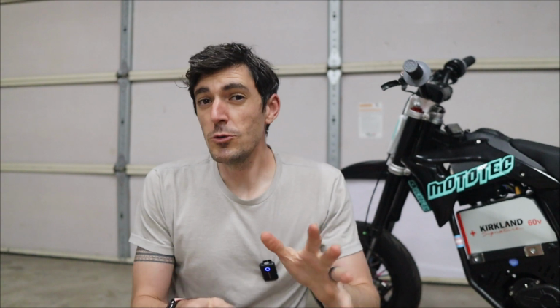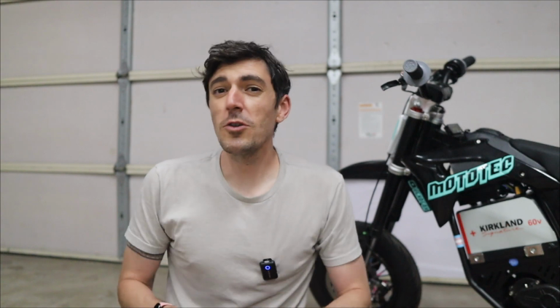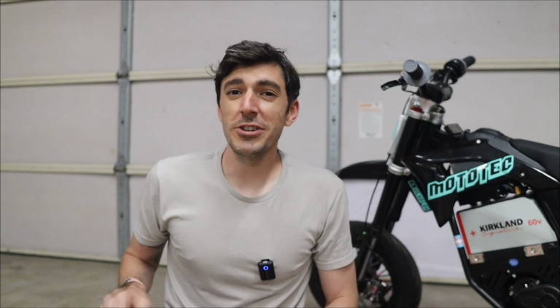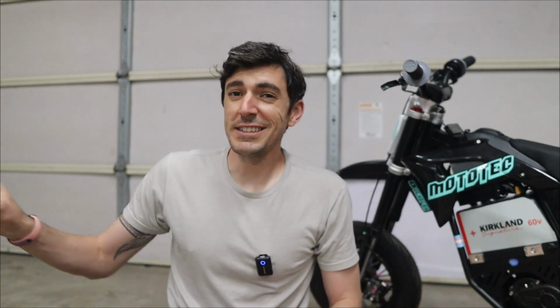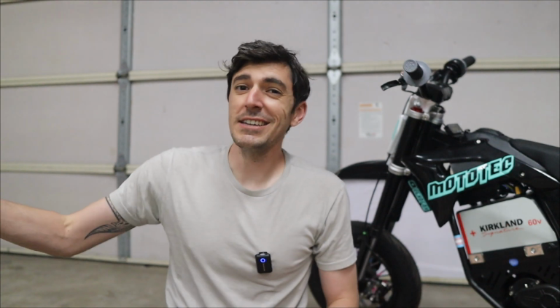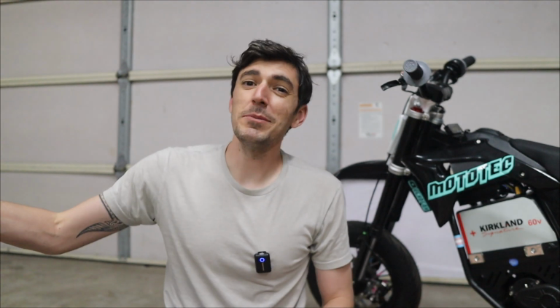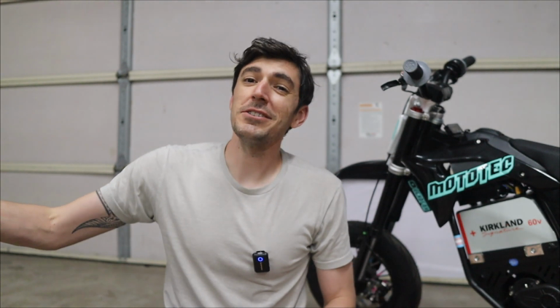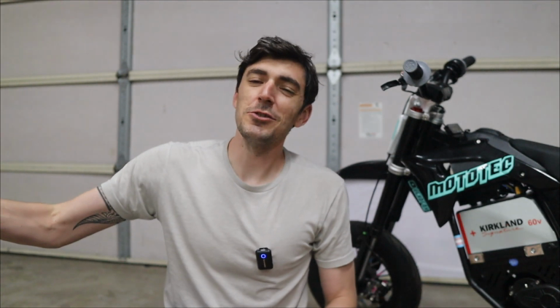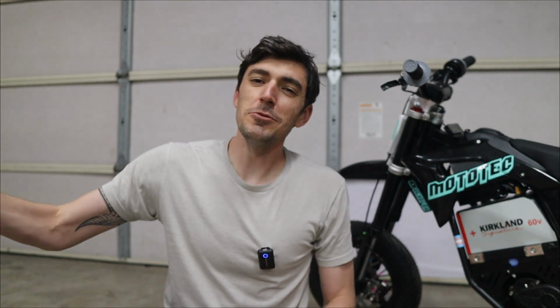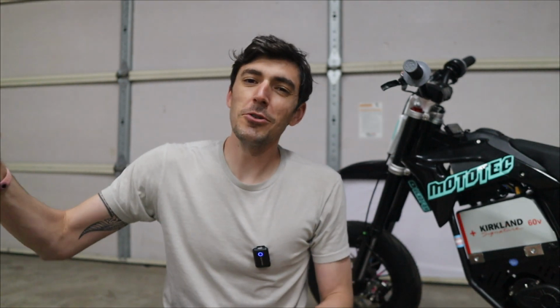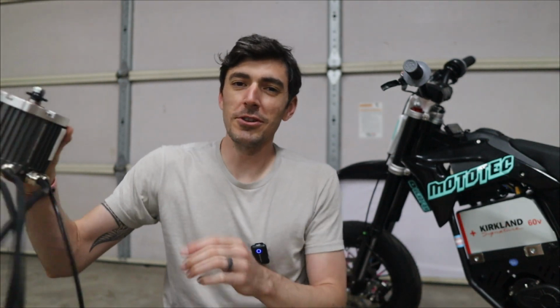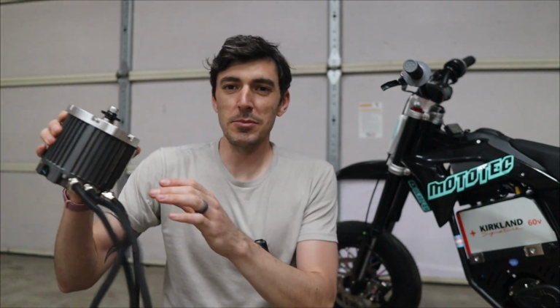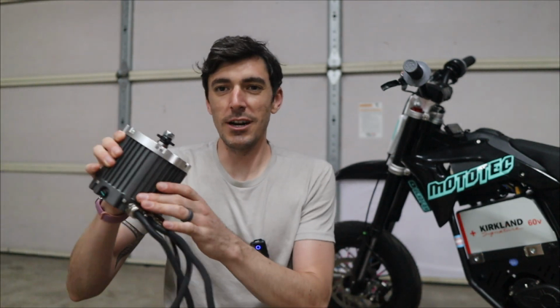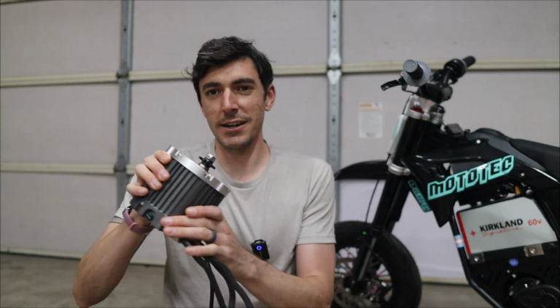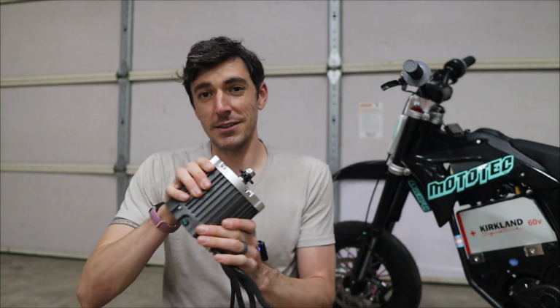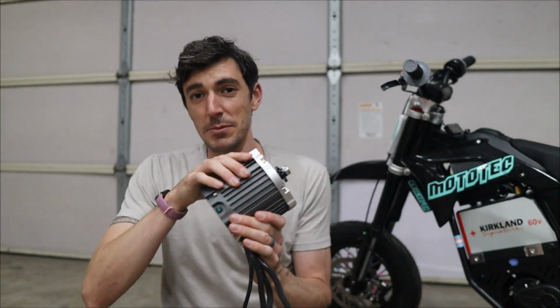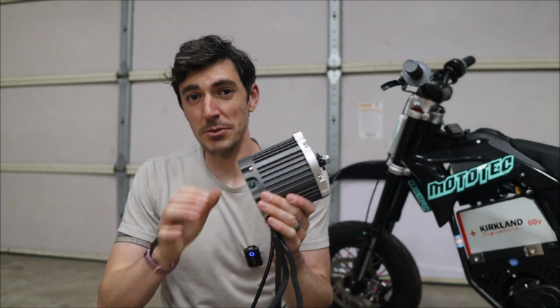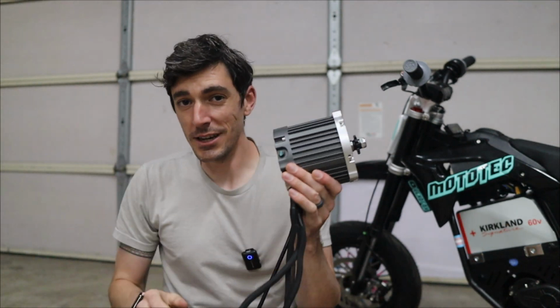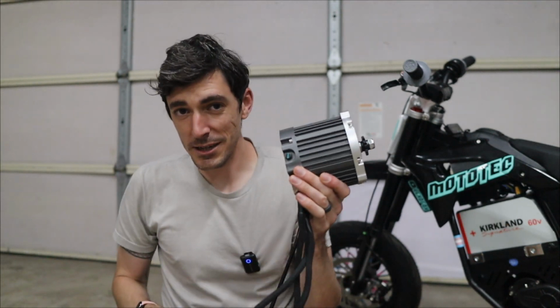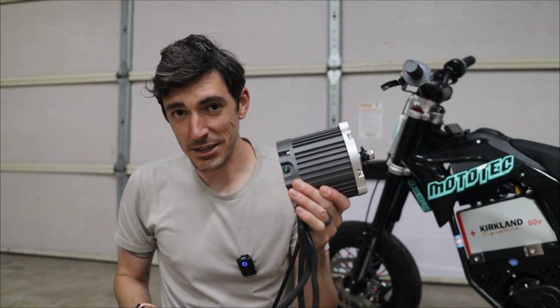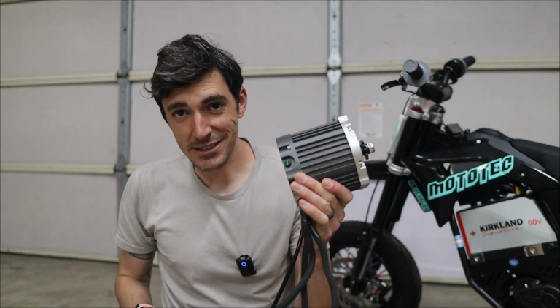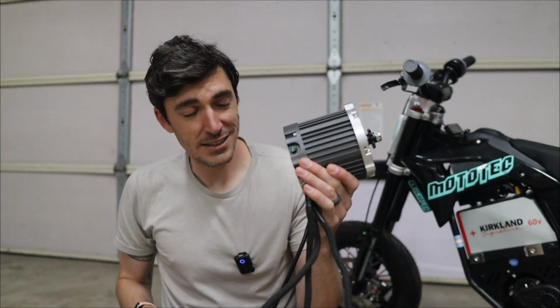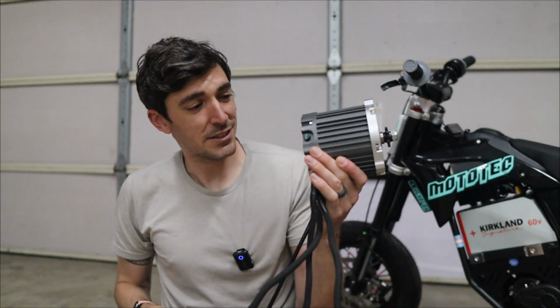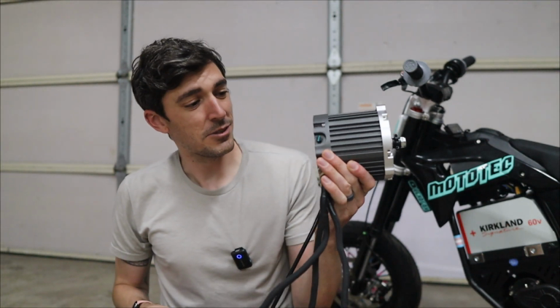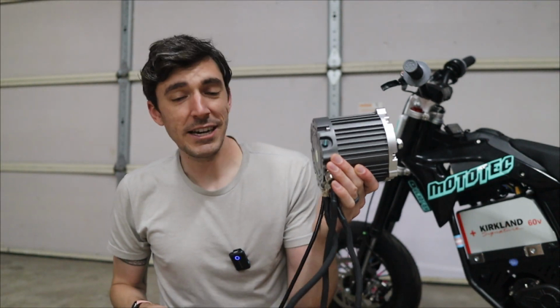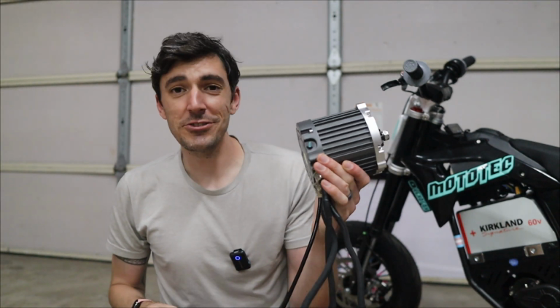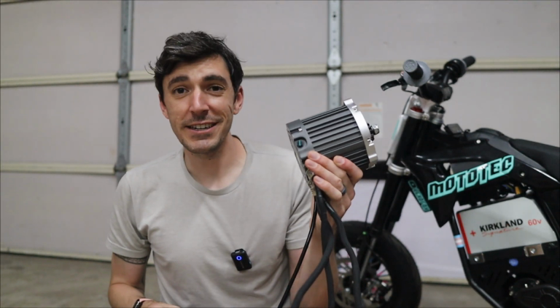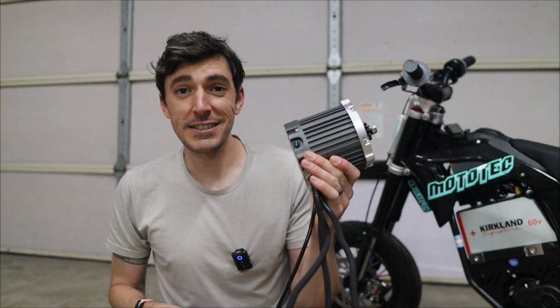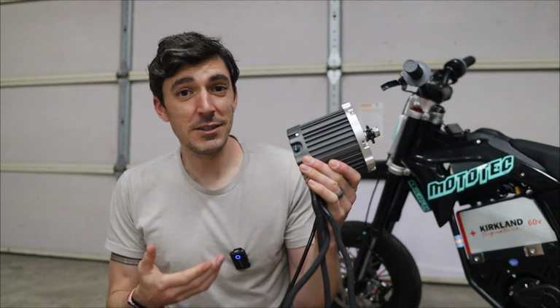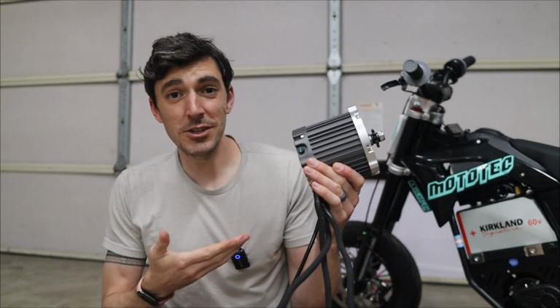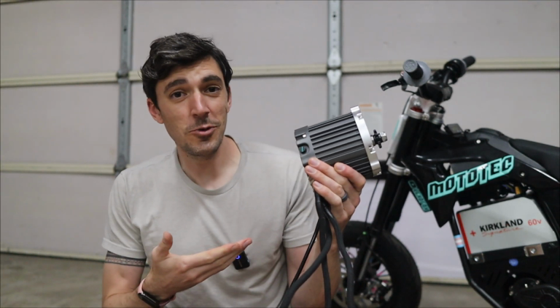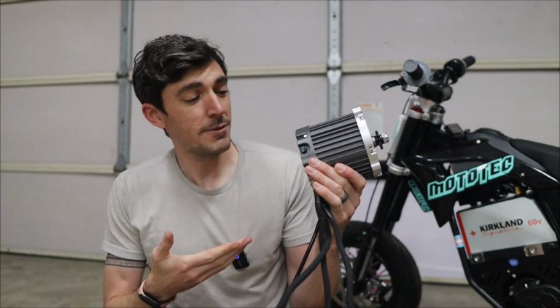Move over ETM, there is a new motor on the block. A lot of people talking about this thing, so naturally I gotta see what's what.